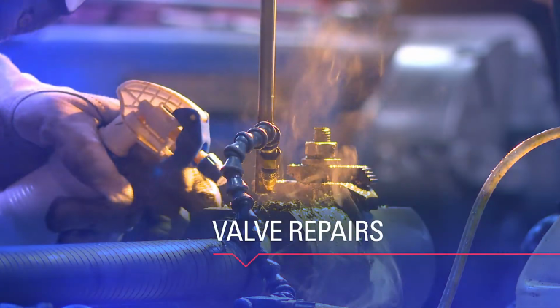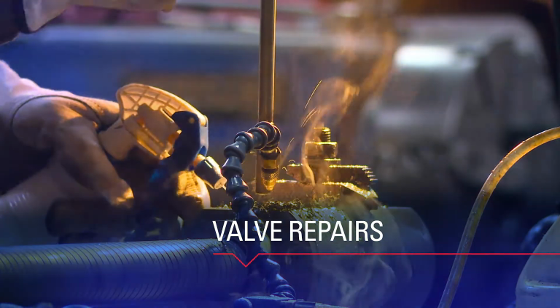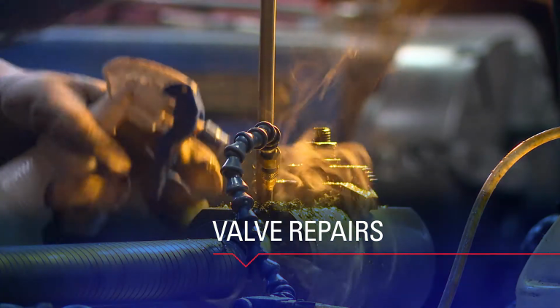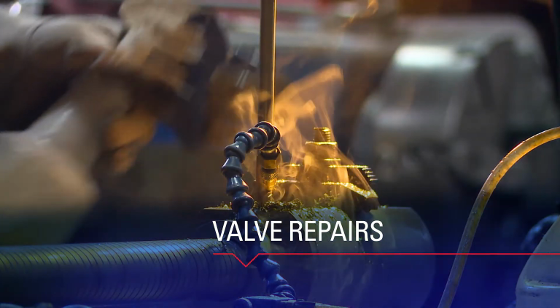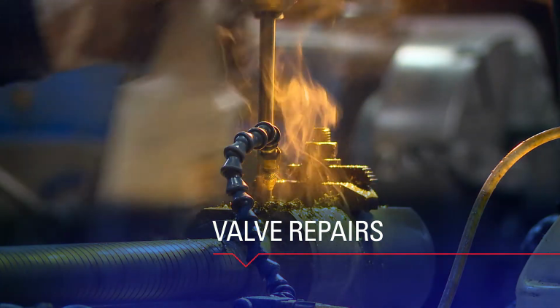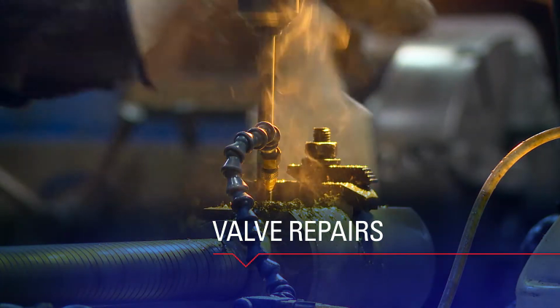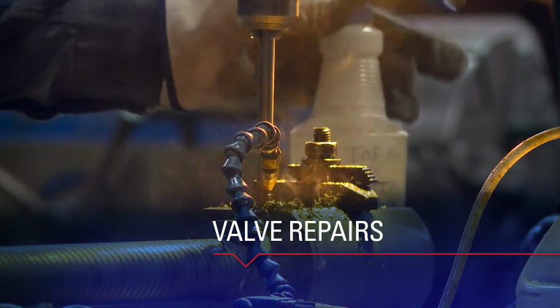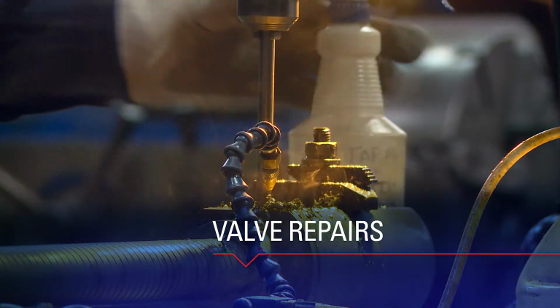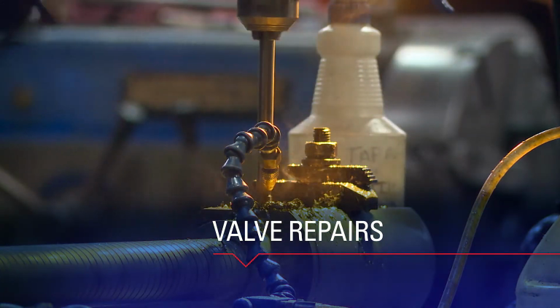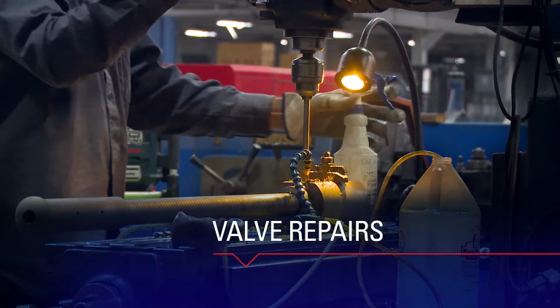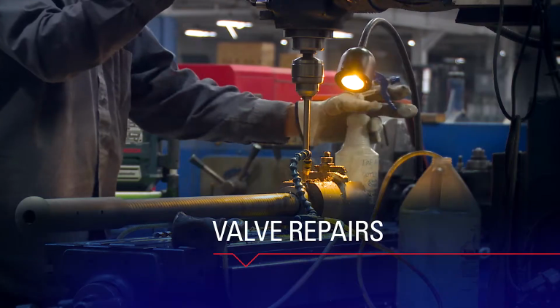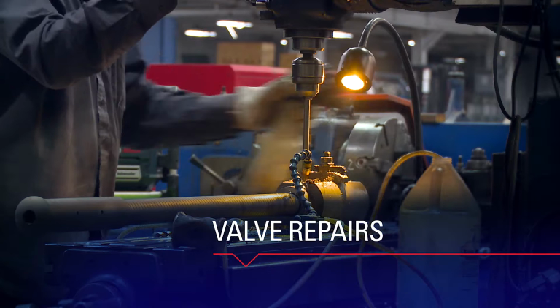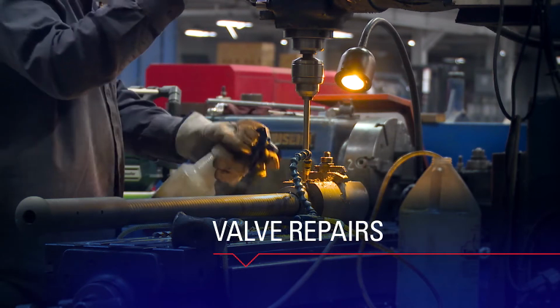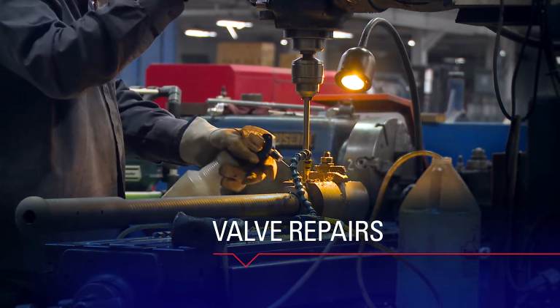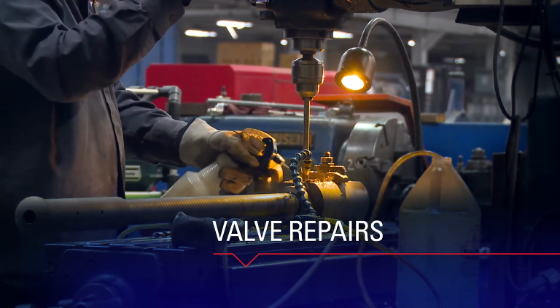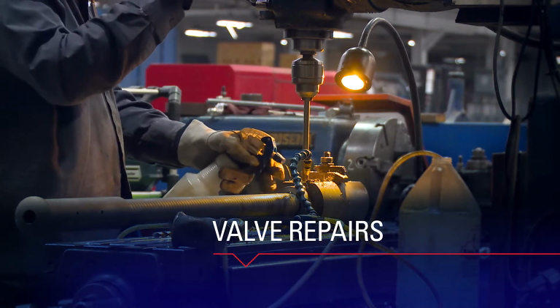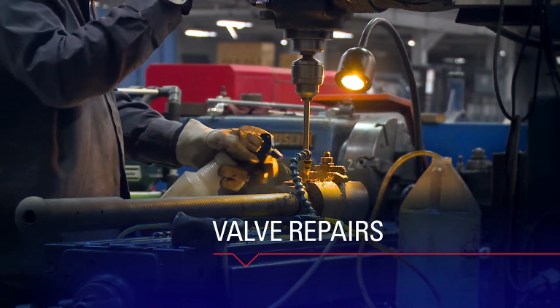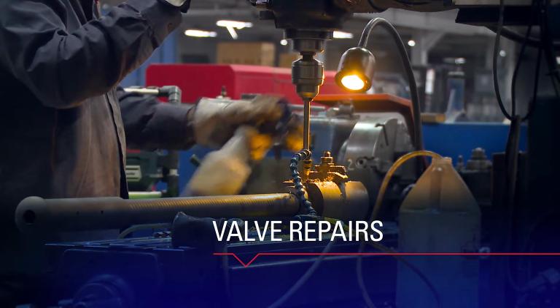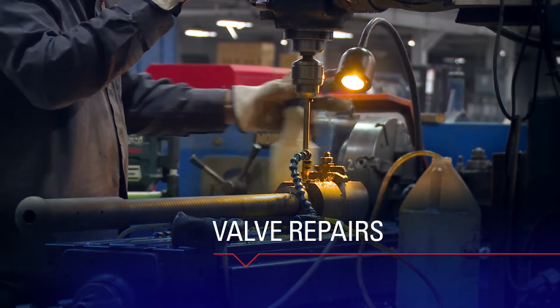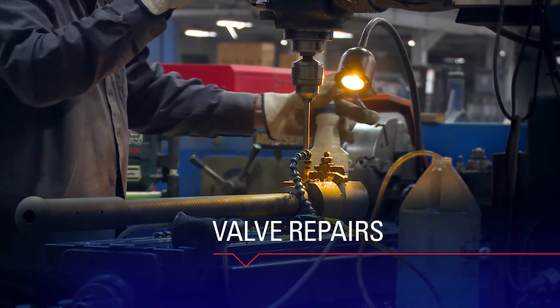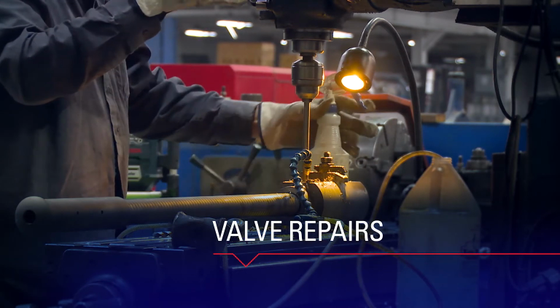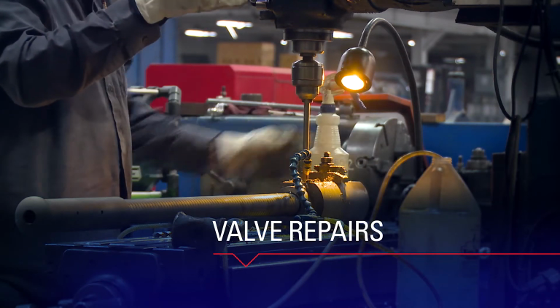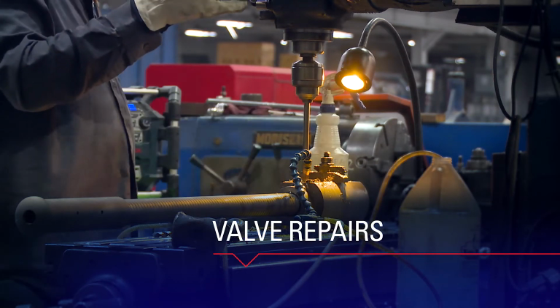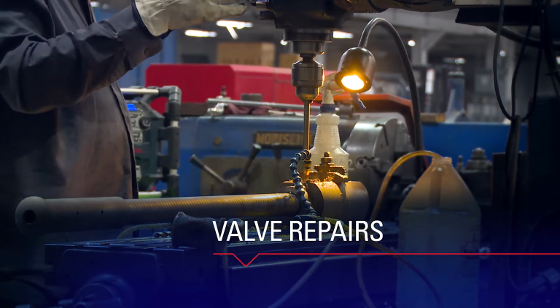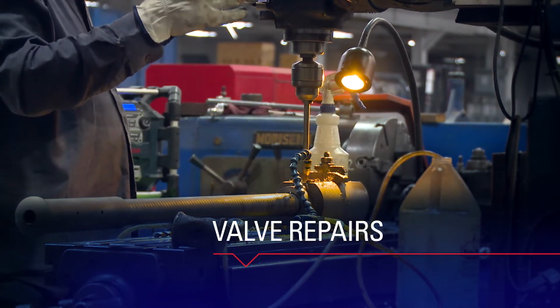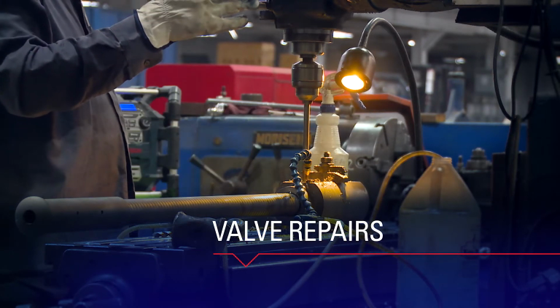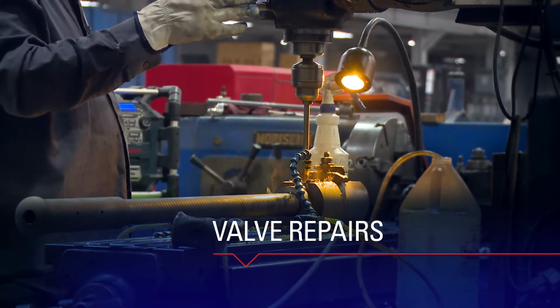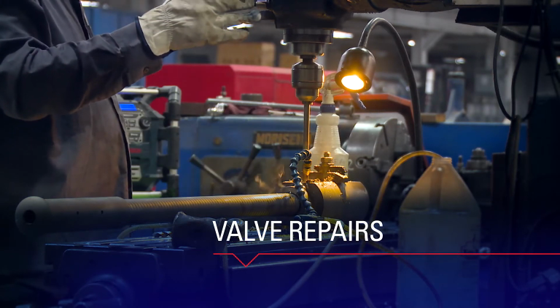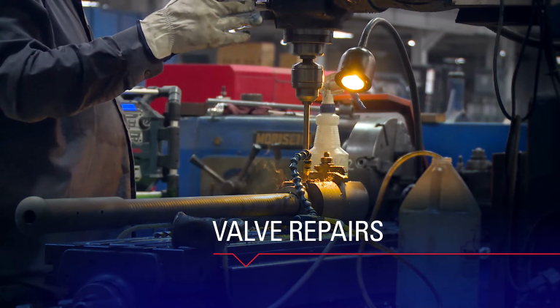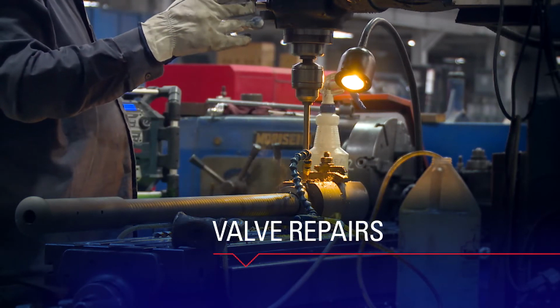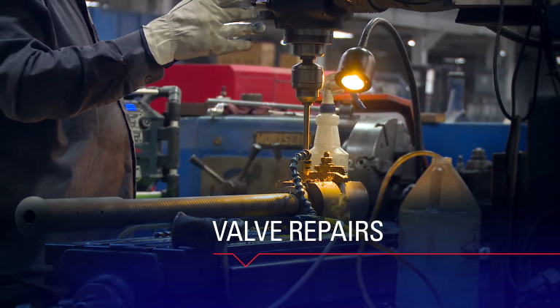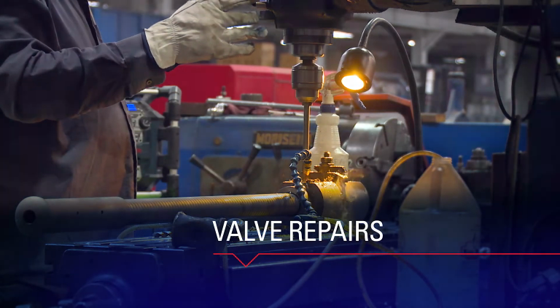Then, reviewing the report with the customer, the valve repairs are initiated upon their approval of repair scope.